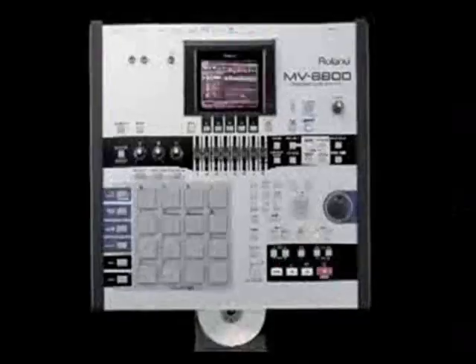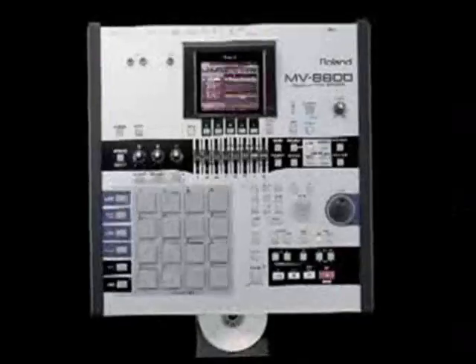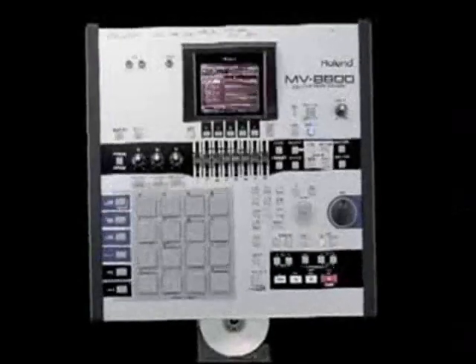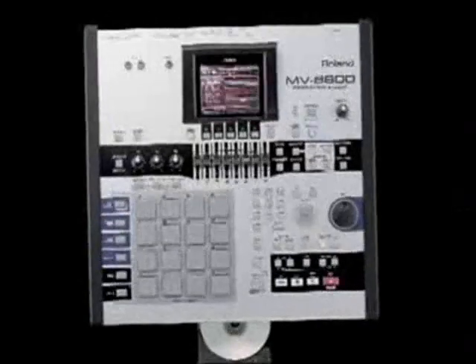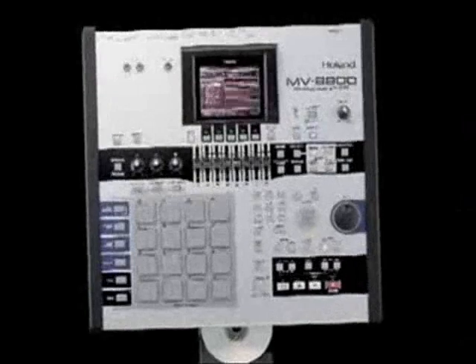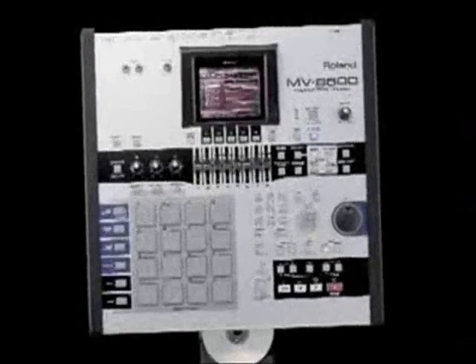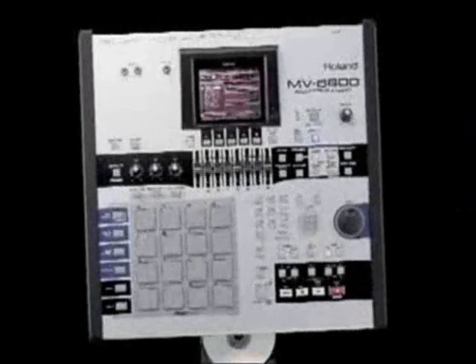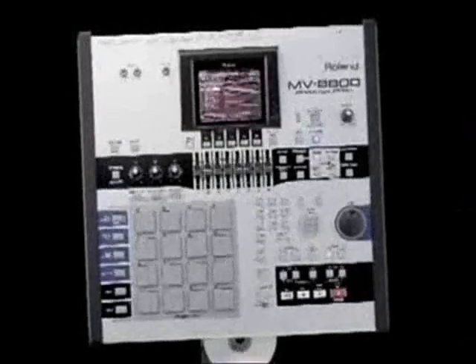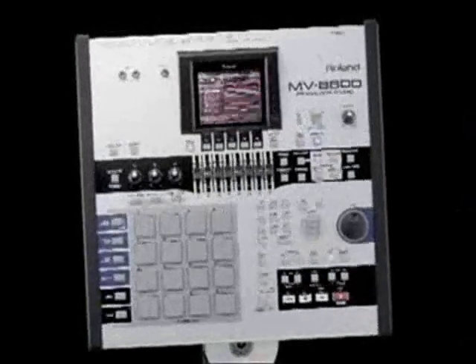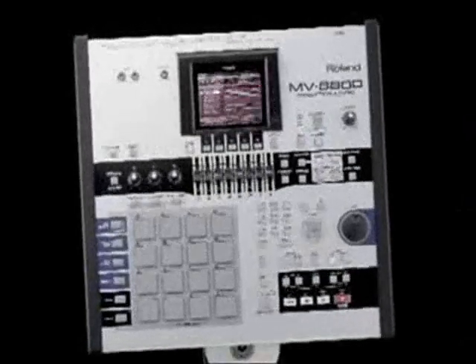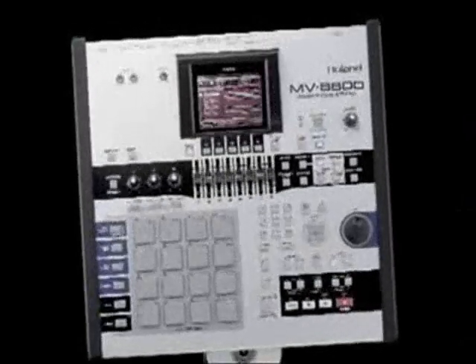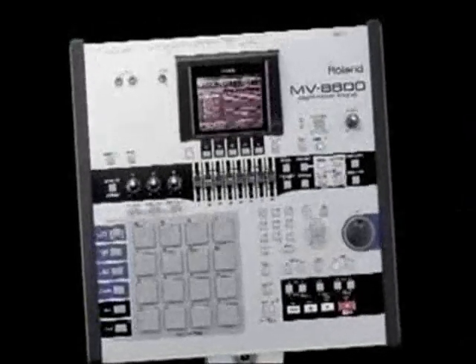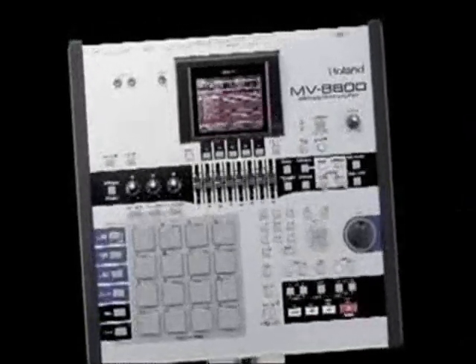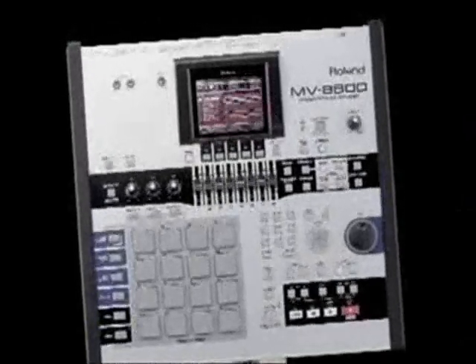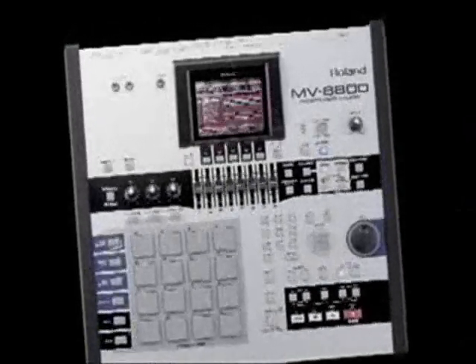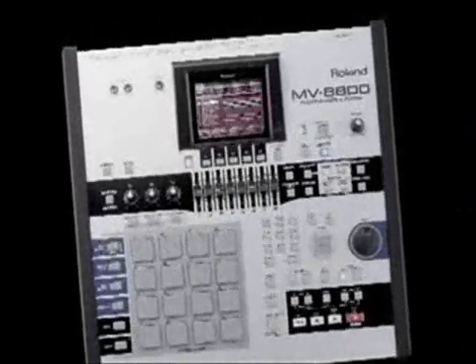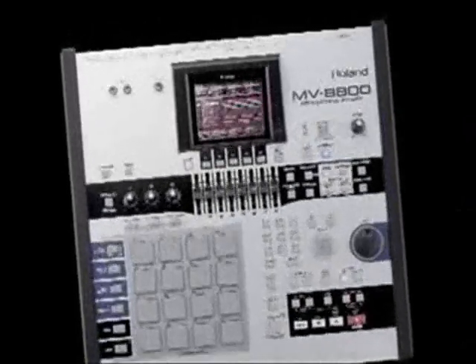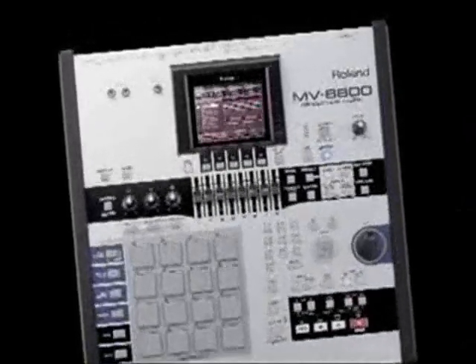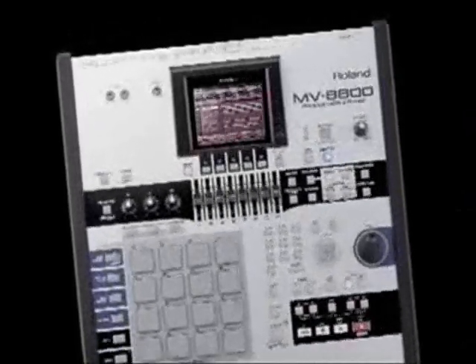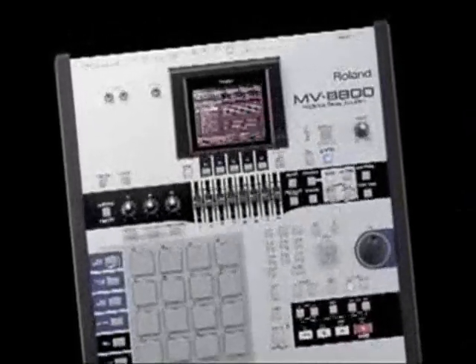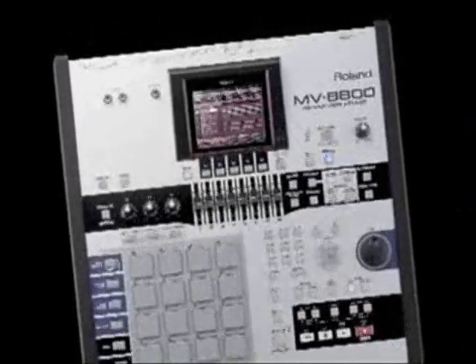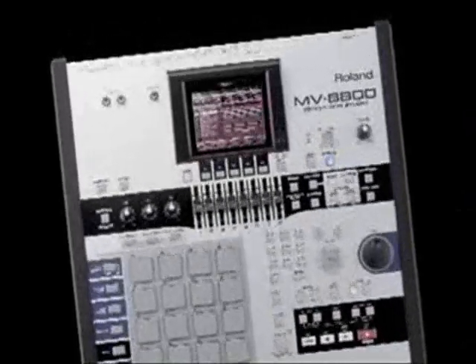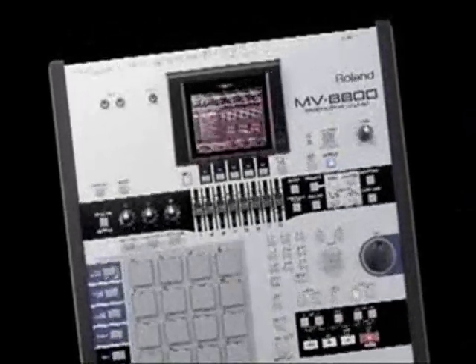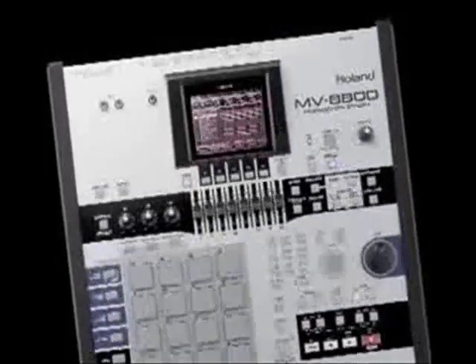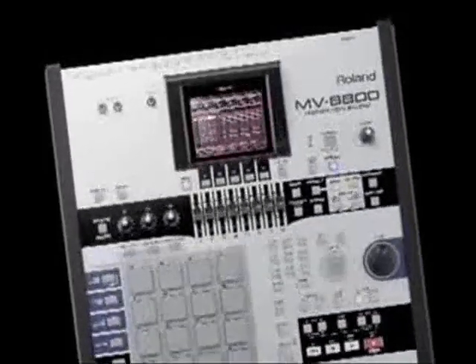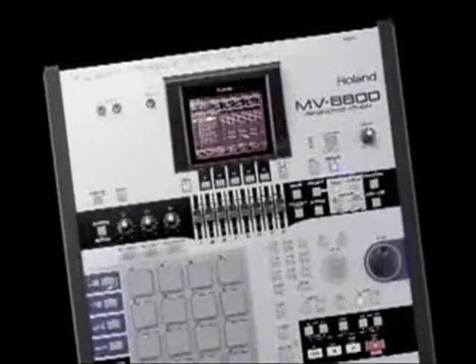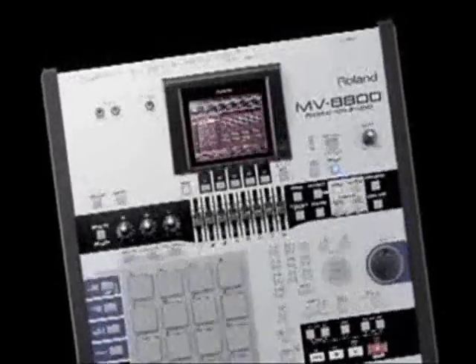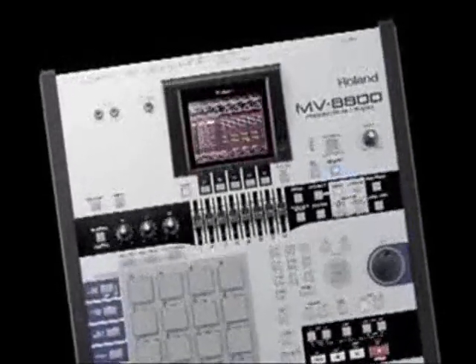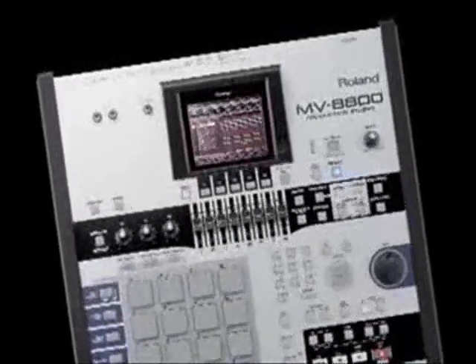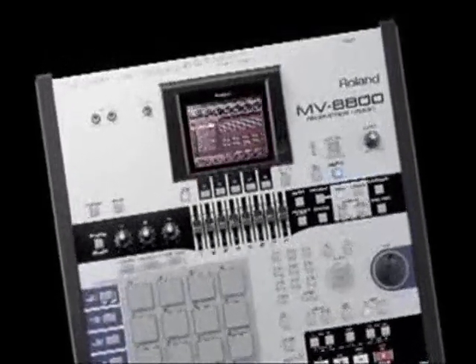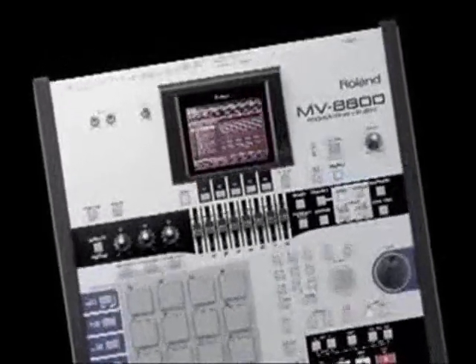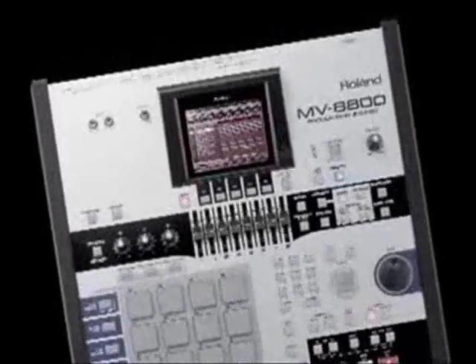First off, what you can see is it's got a great new color scheme to it, so it's perfect when you're on stage working in dark conditions.